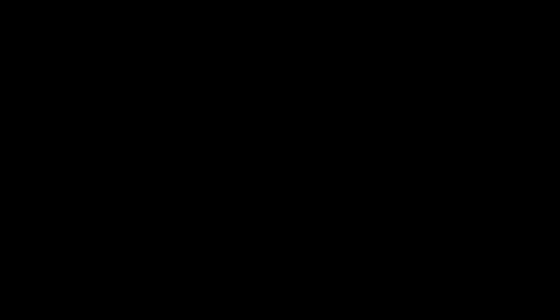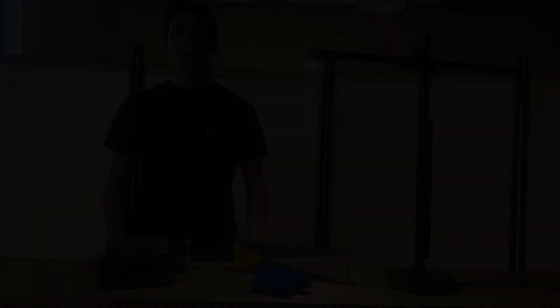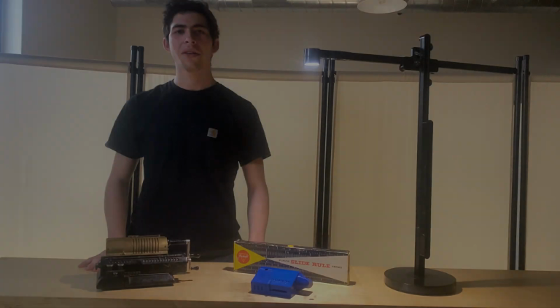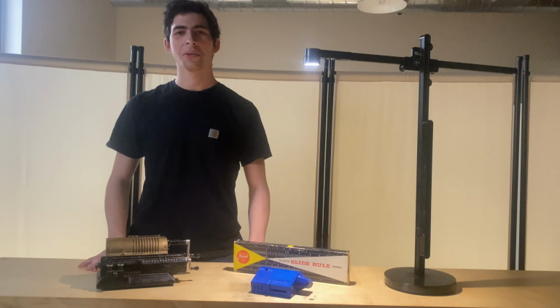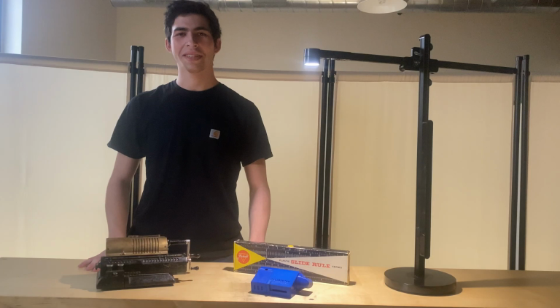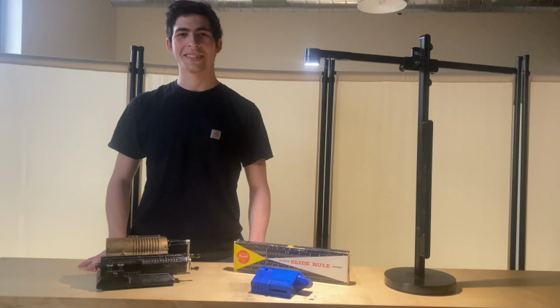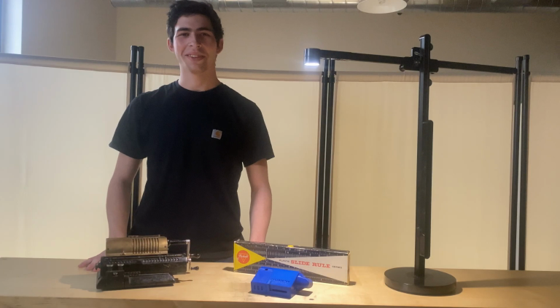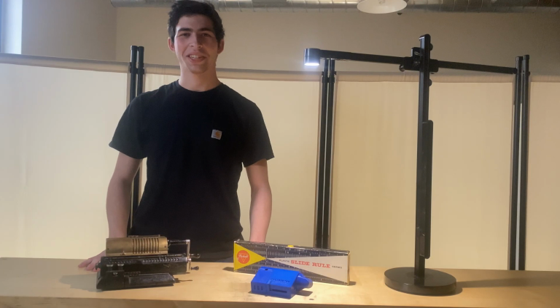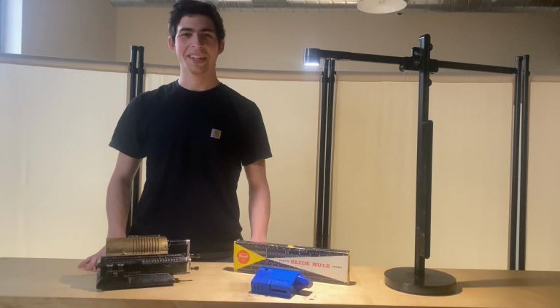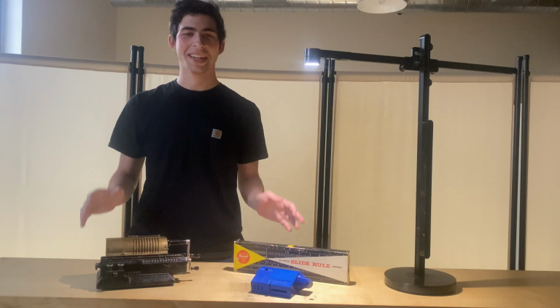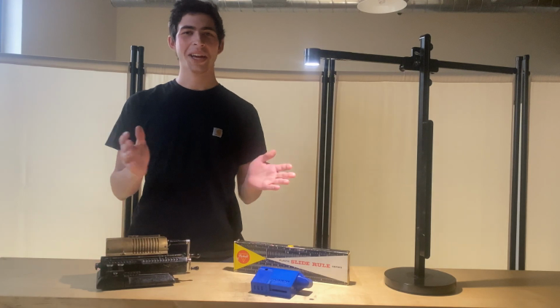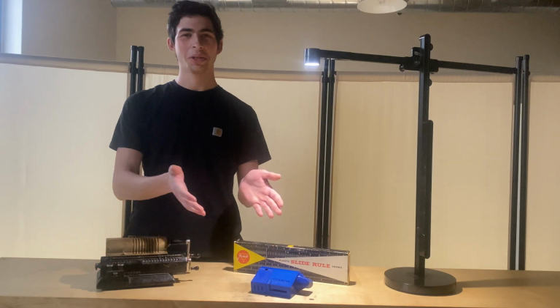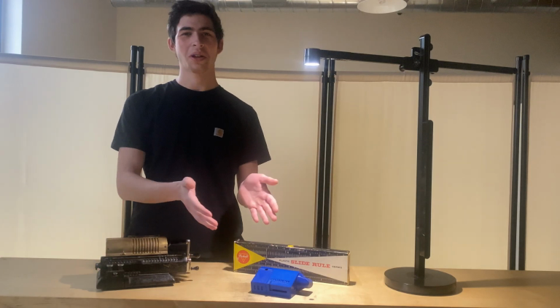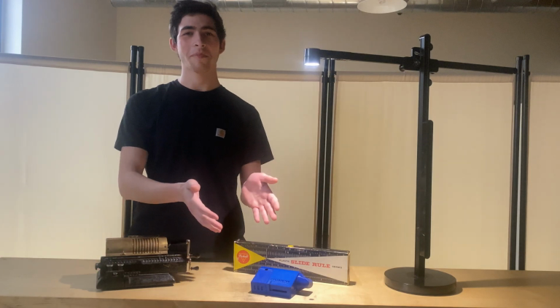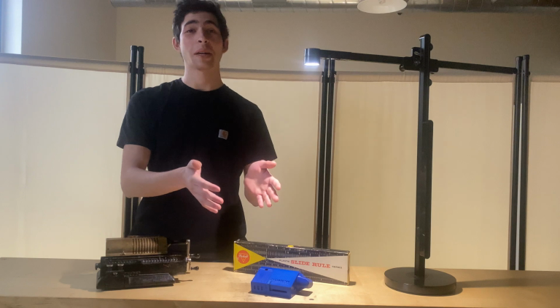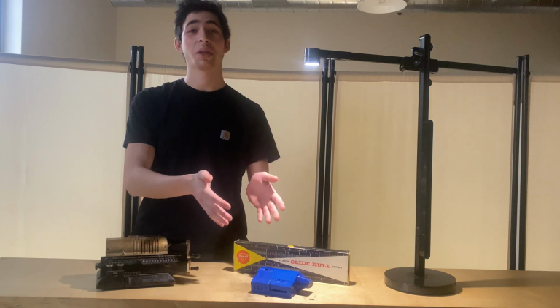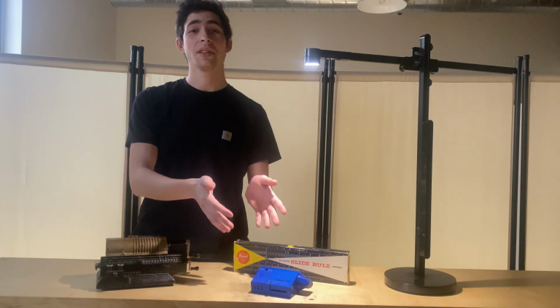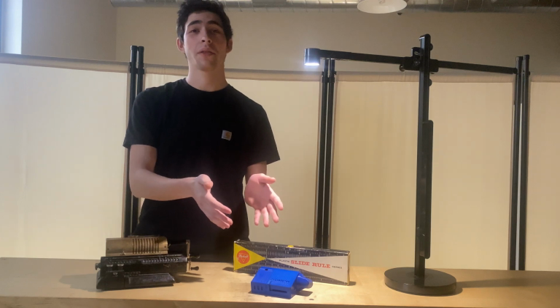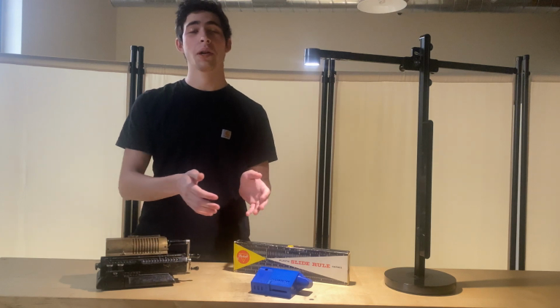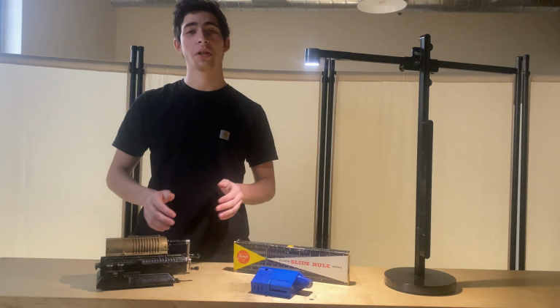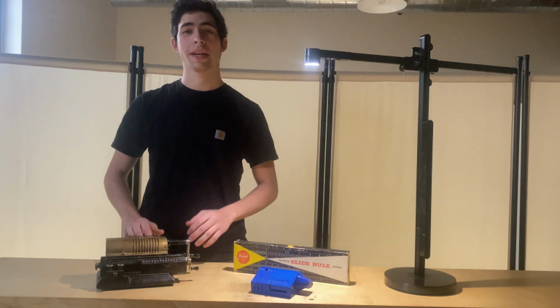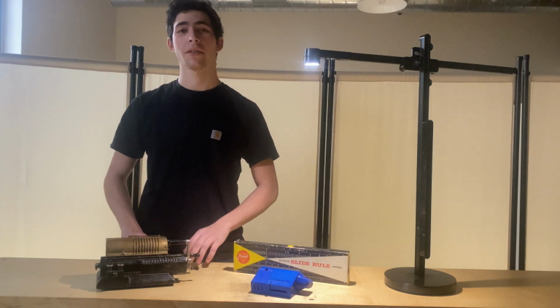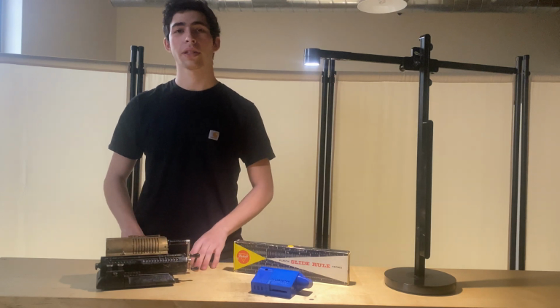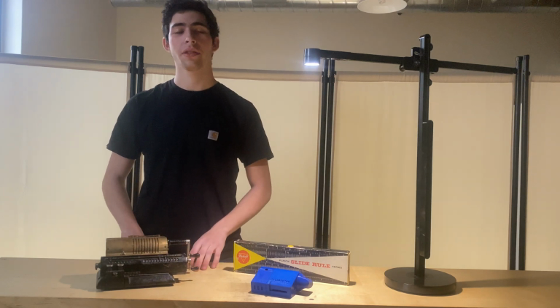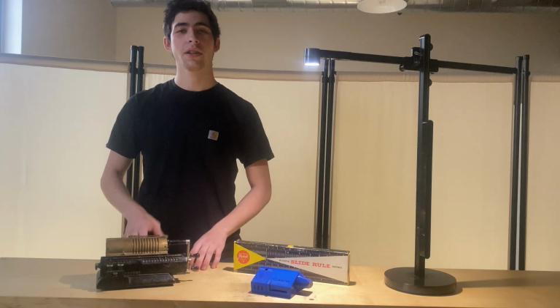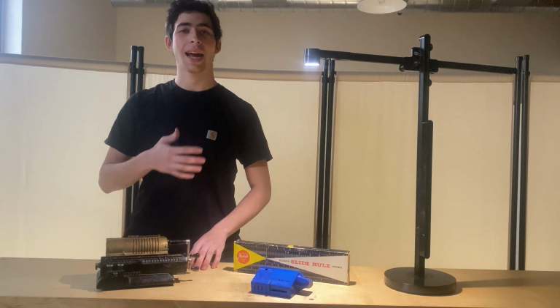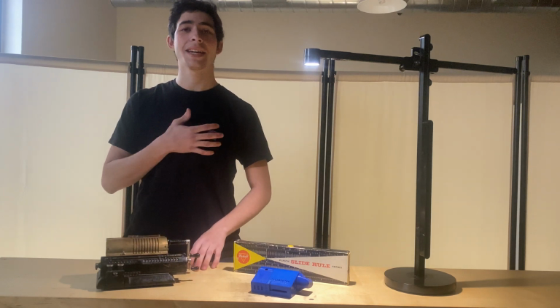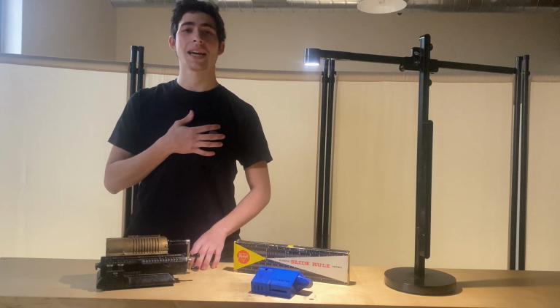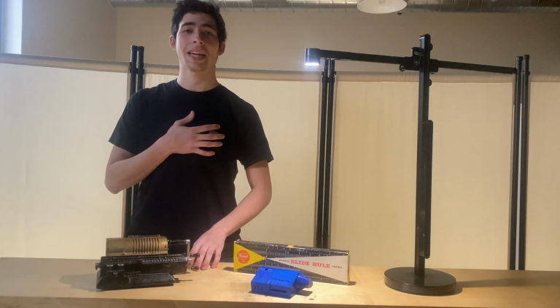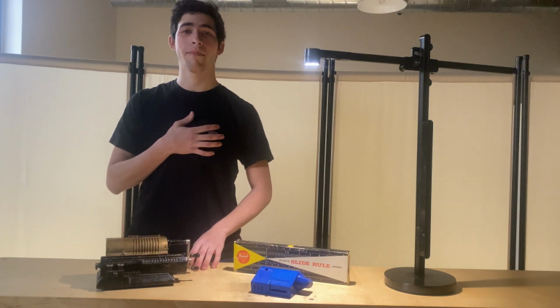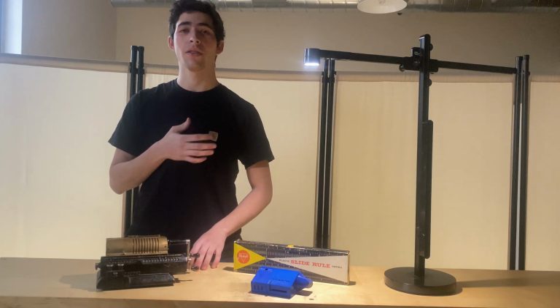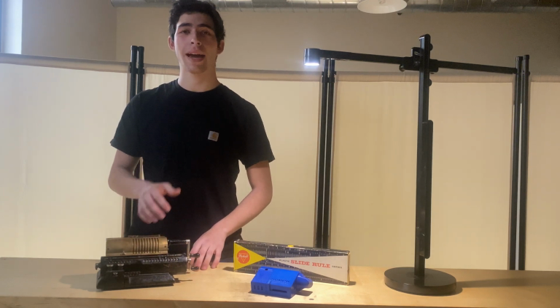Hello everyone, this is Levi Stern, and today I'll be showing off my completely 3D printed mechanical calculator that I designed and manufactured.